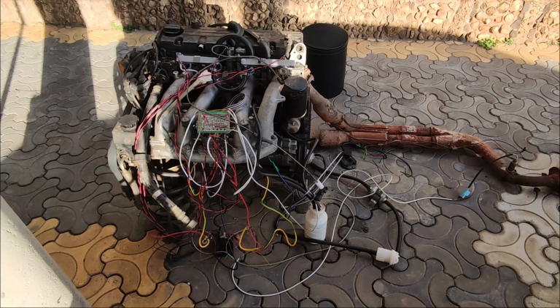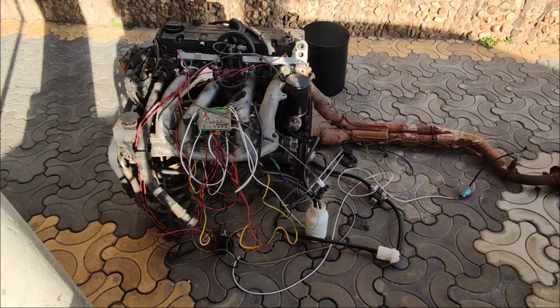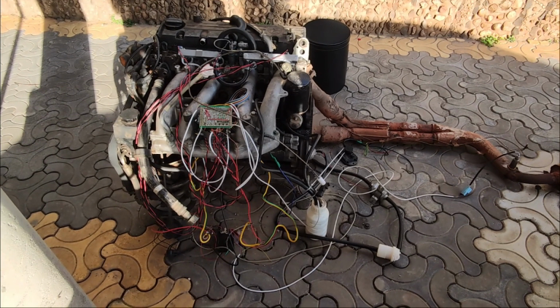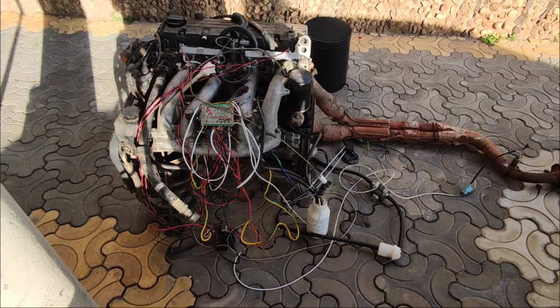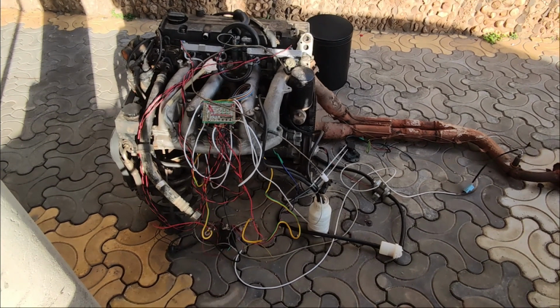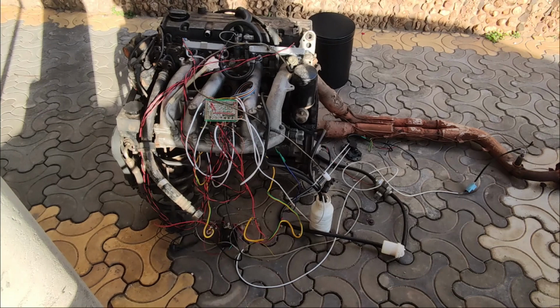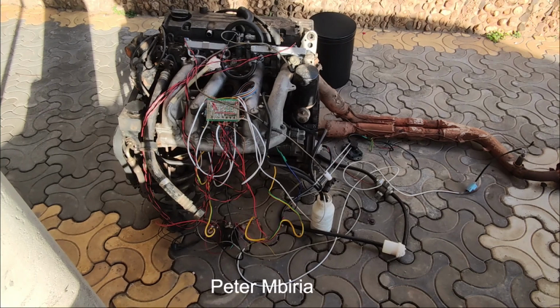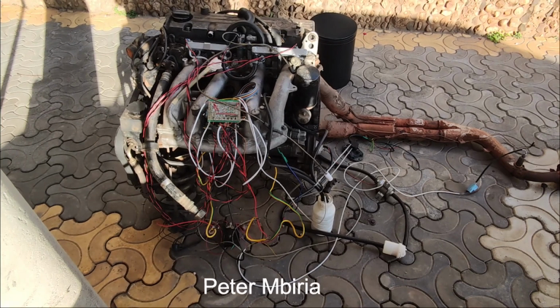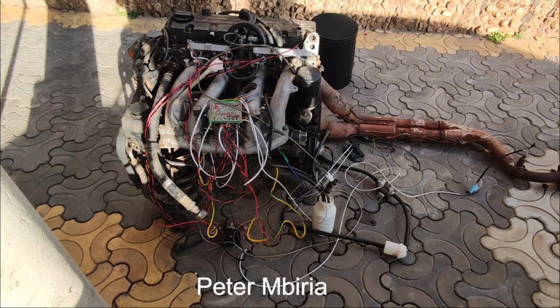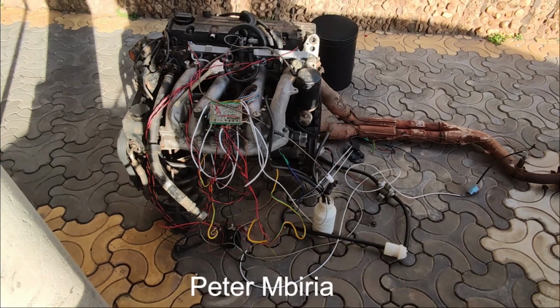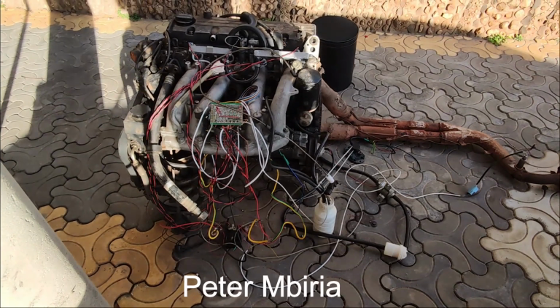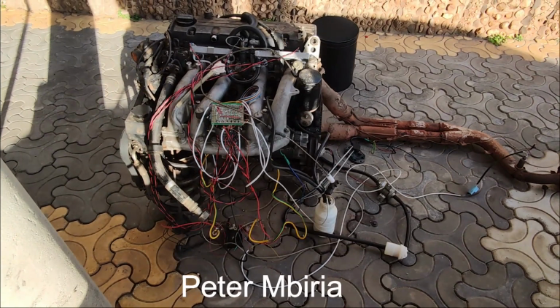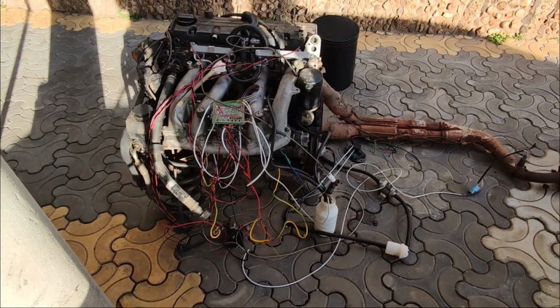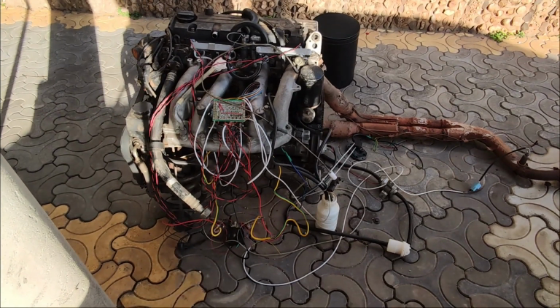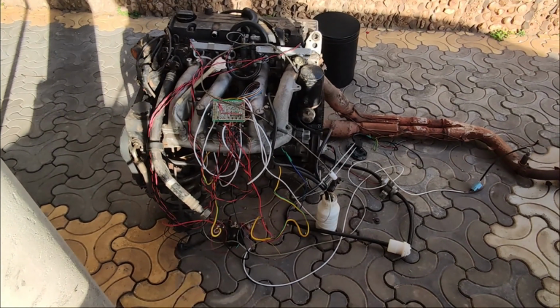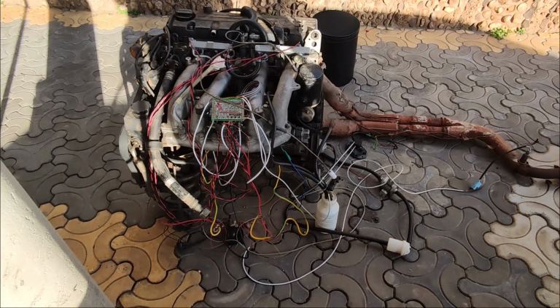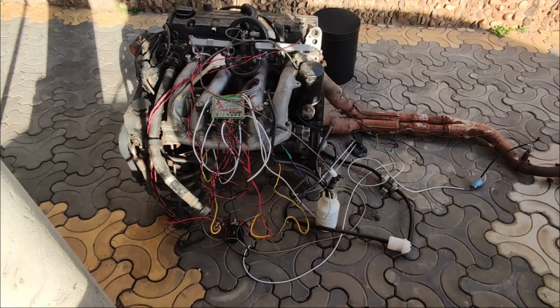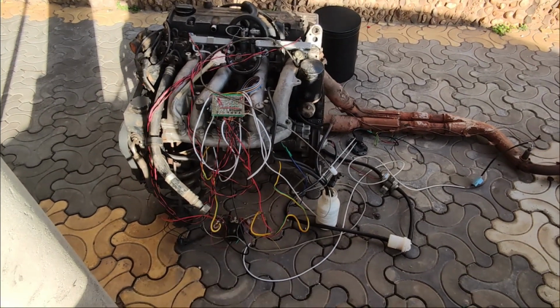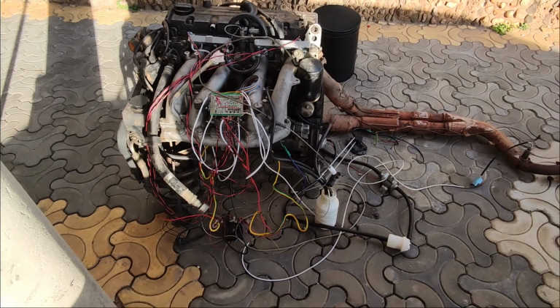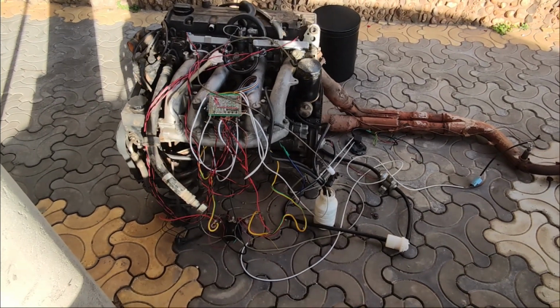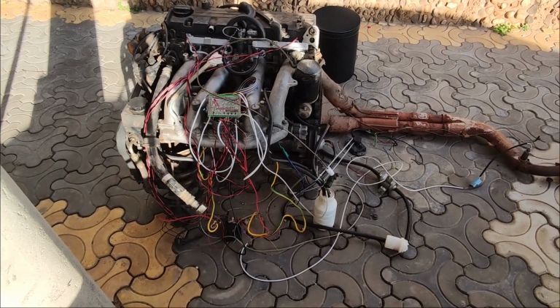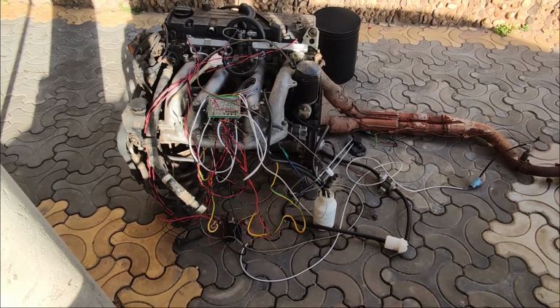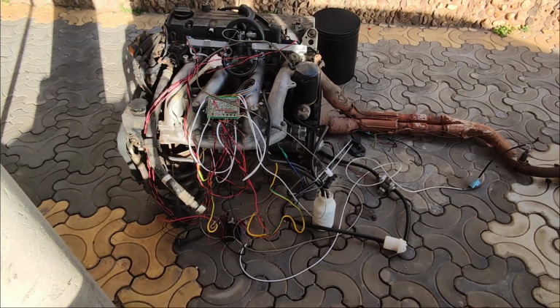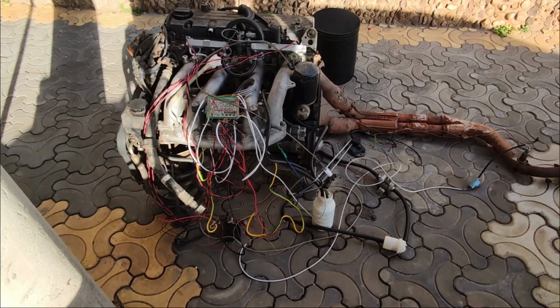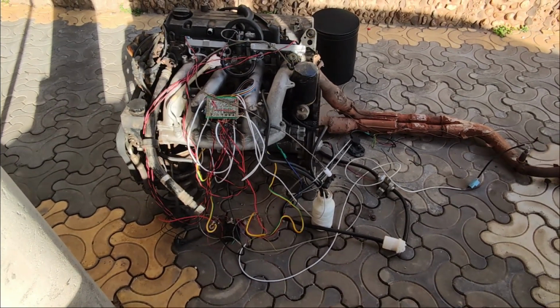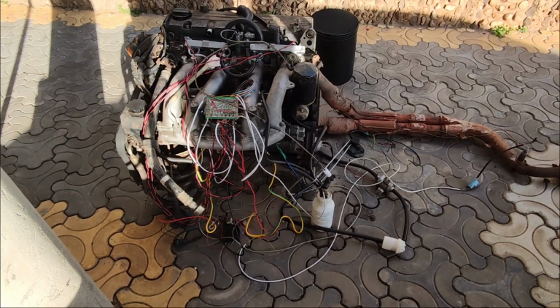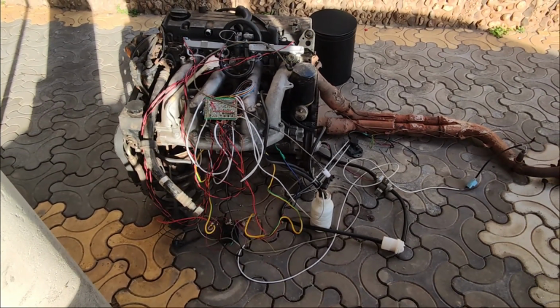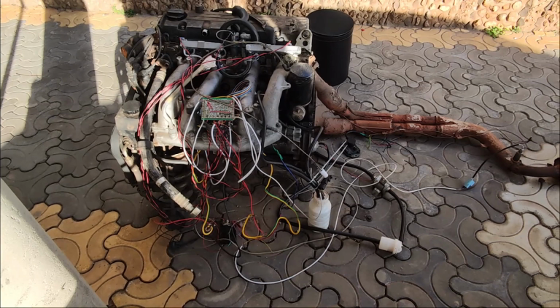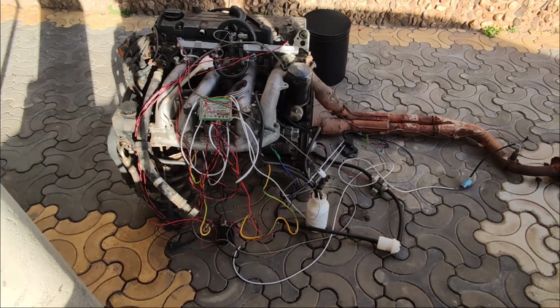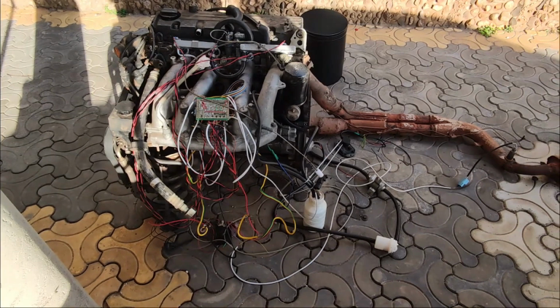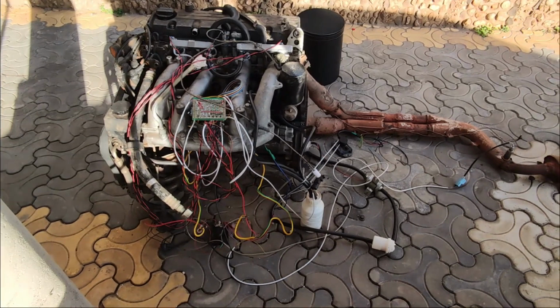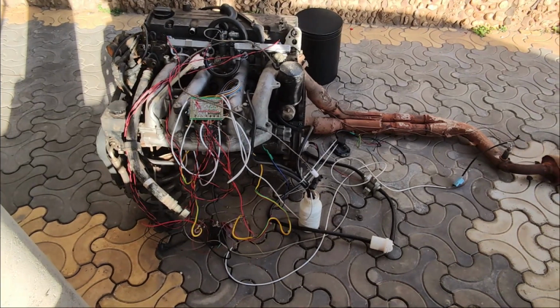Hello guys, Peter here. It's been a while since I last updated on my carburetor to EFI conversion progress.